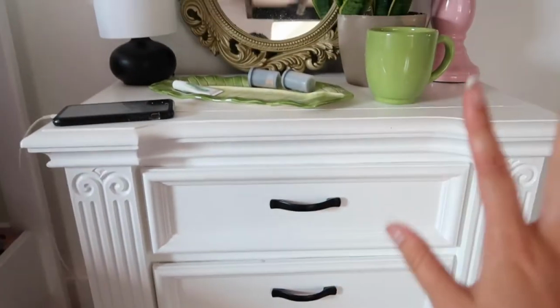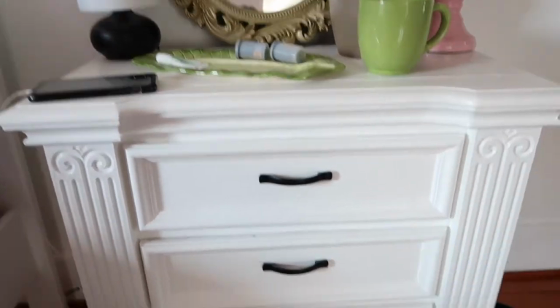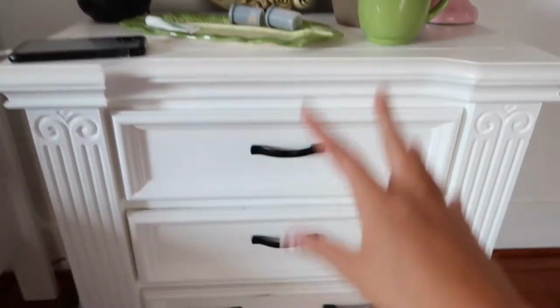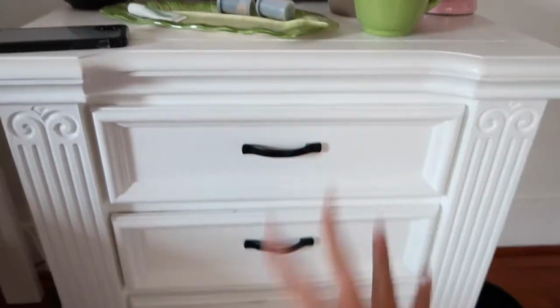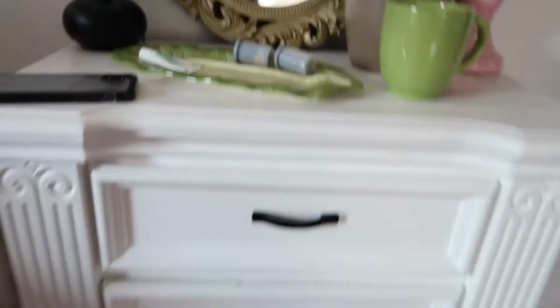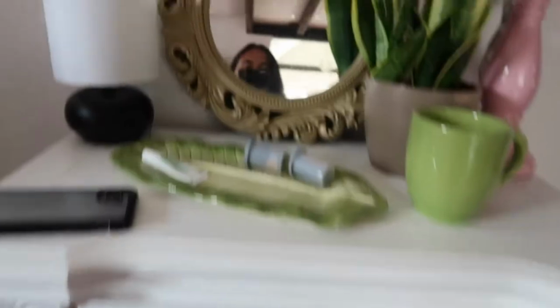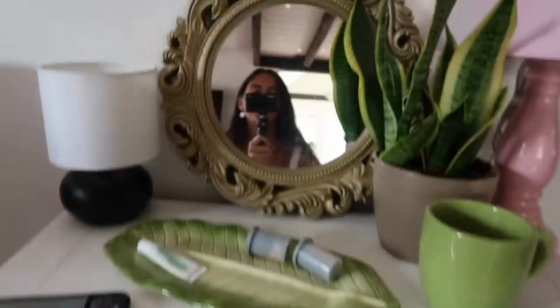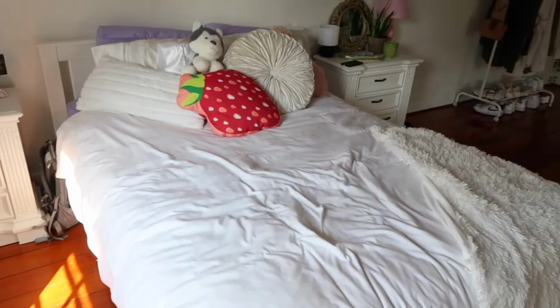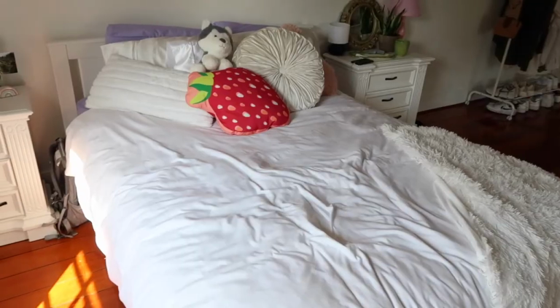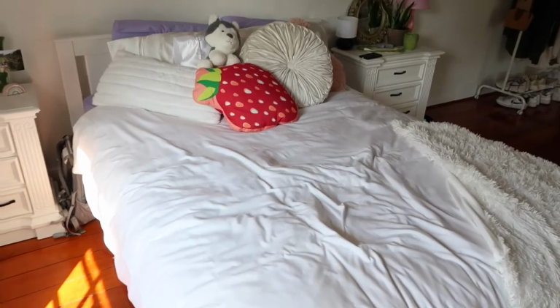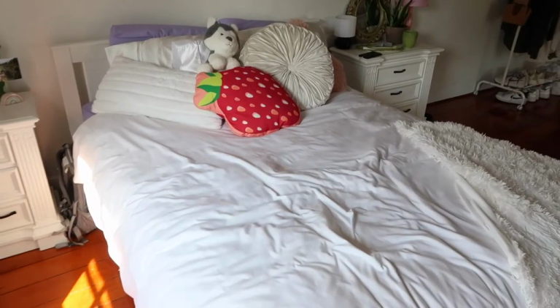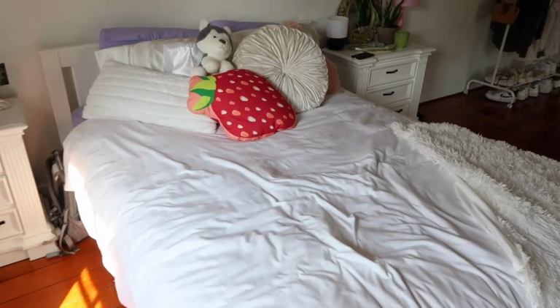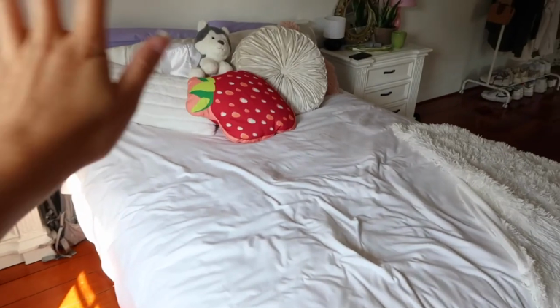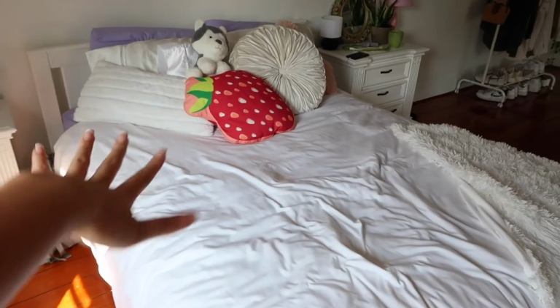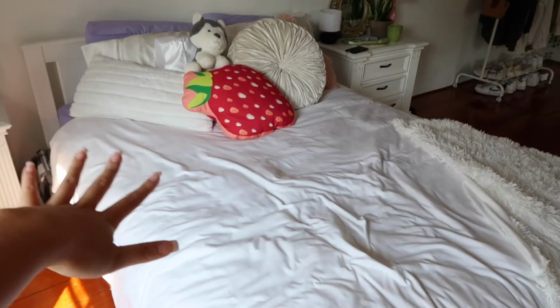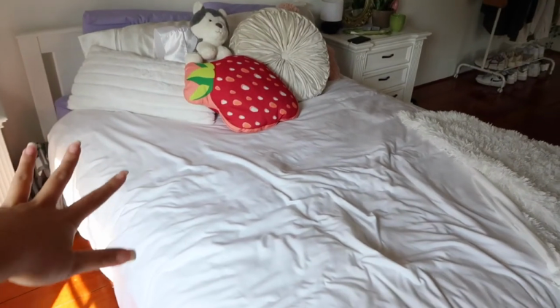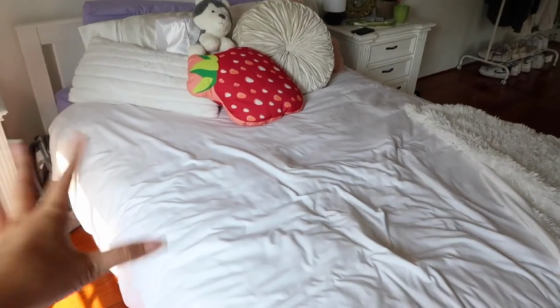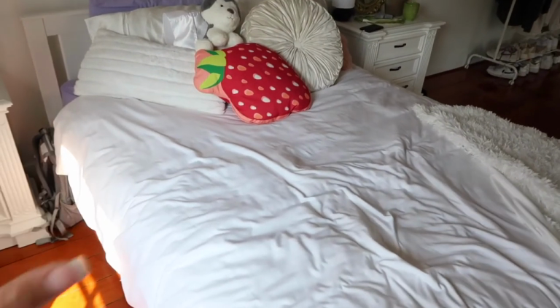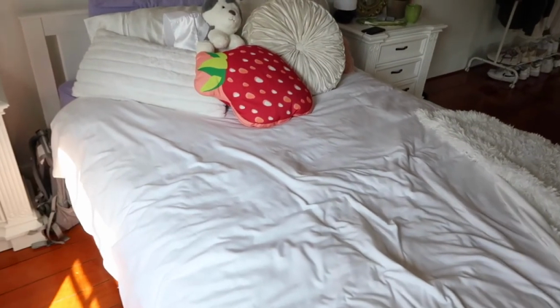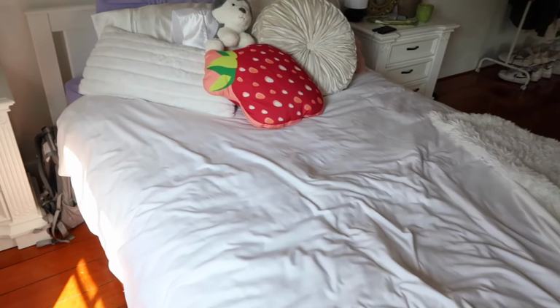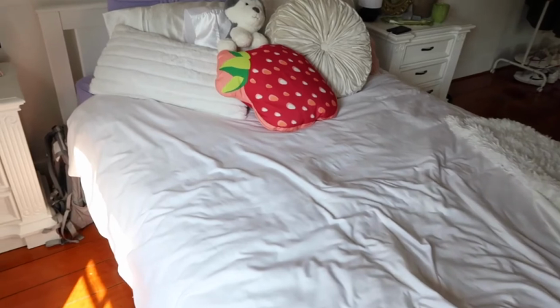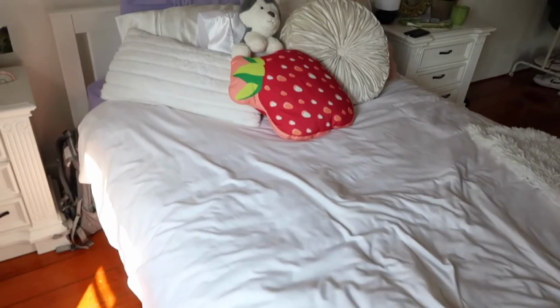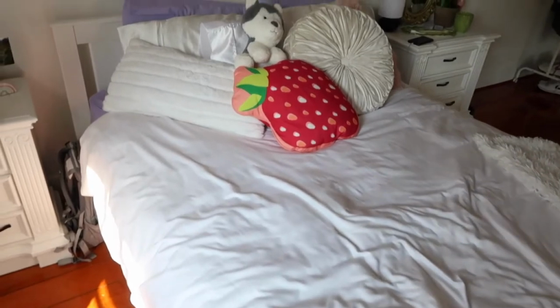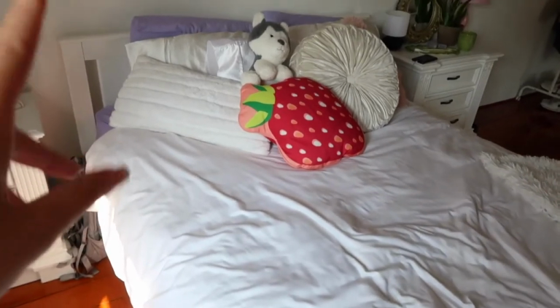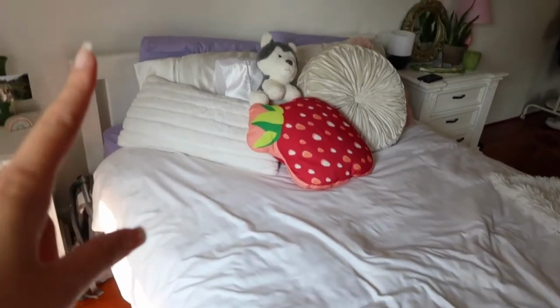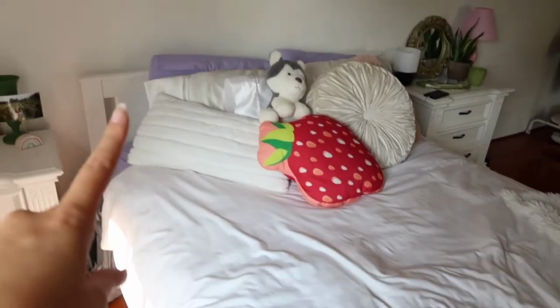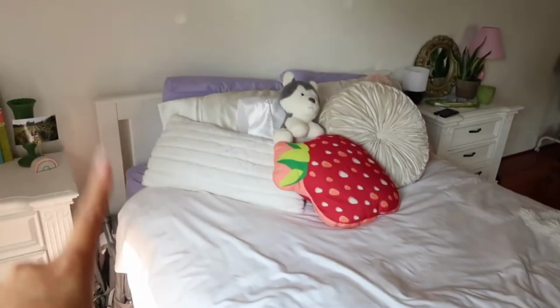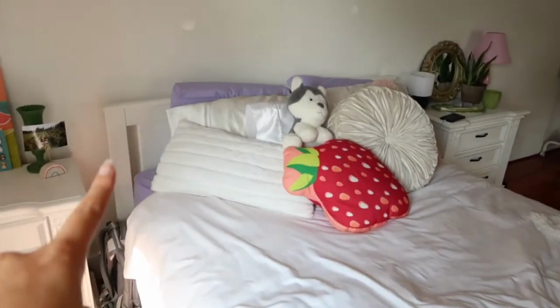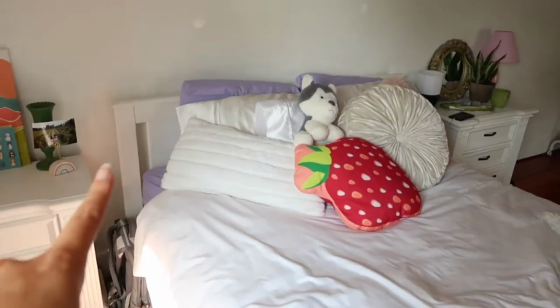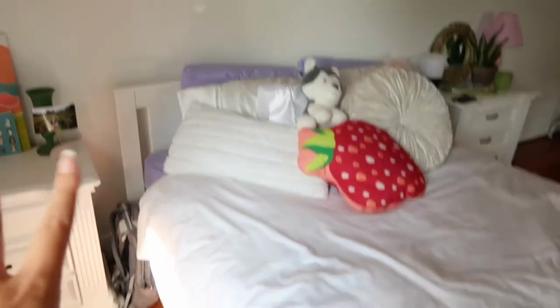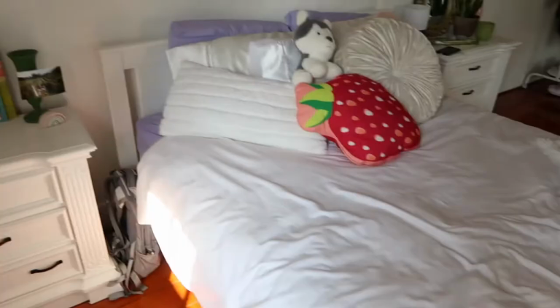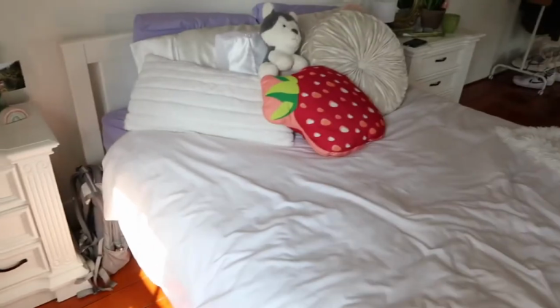Over here is my IKEA lamp — I use it all the time when I don't want the overhead lighting. Right here is my snake plant; I've been really getting into plants lately. This is one of my recent favorite thrift finds — a vintage looking lamp that is so cute. I really just like having random pops of color like this in my room. And I just have random stuff in all of these drawers — it's basically a junk drawer type of side table.